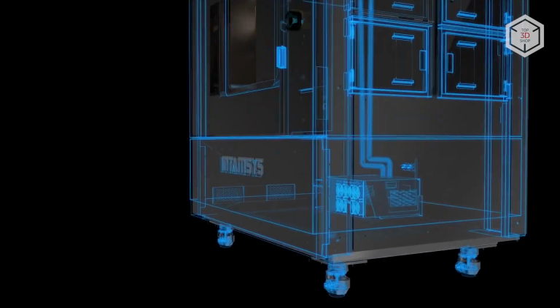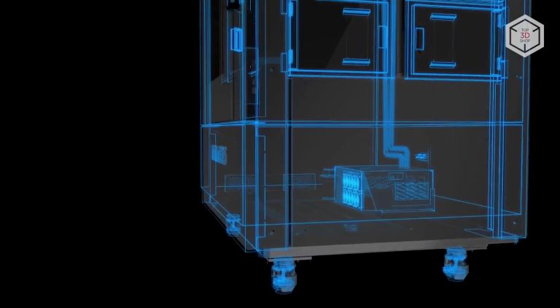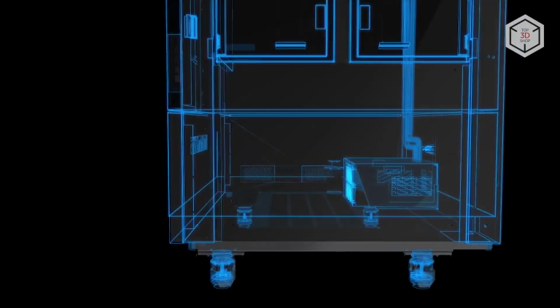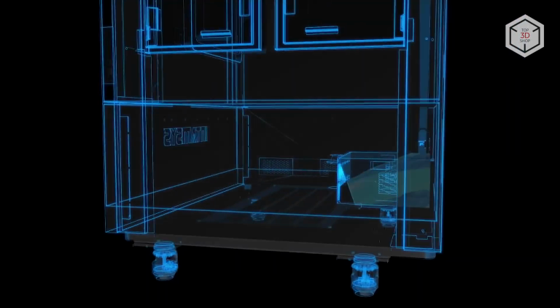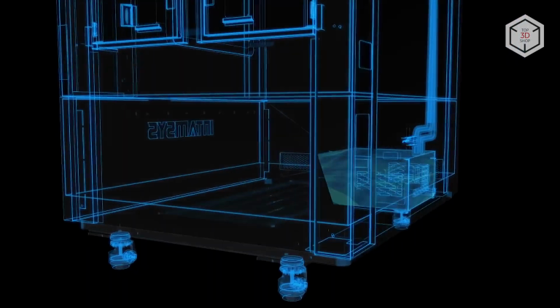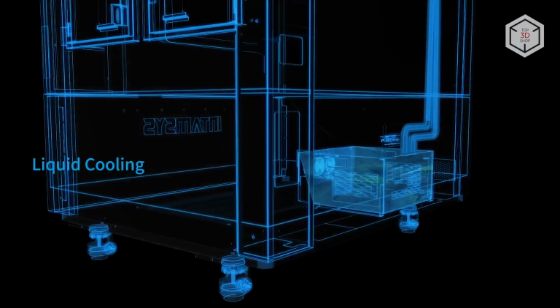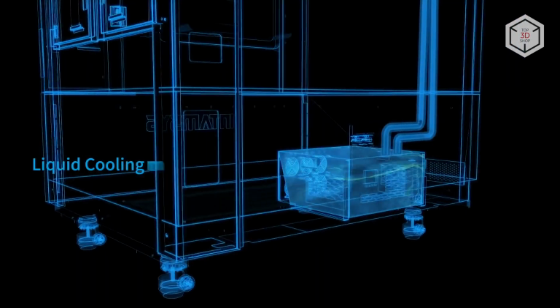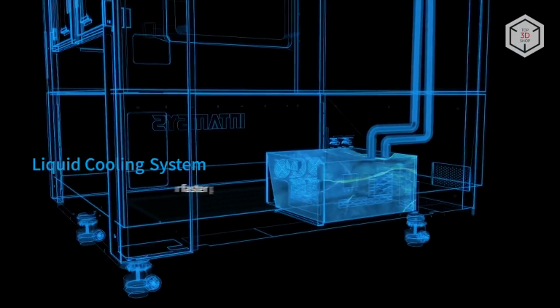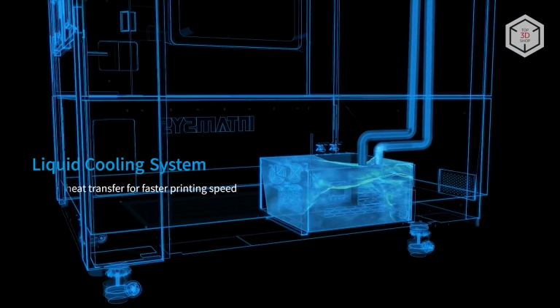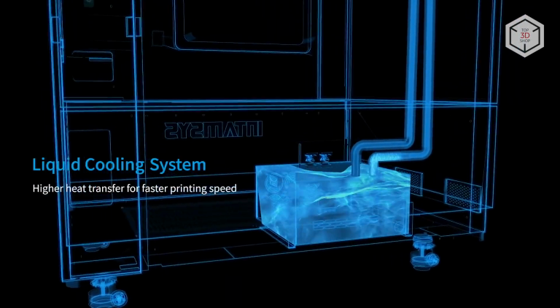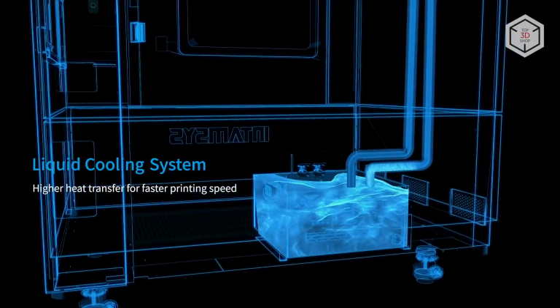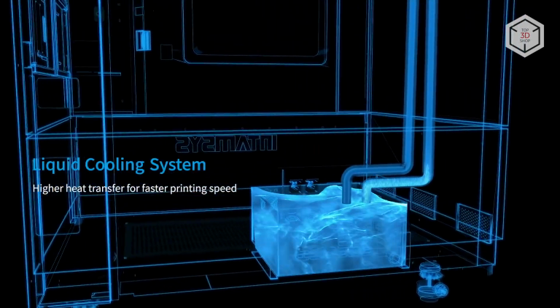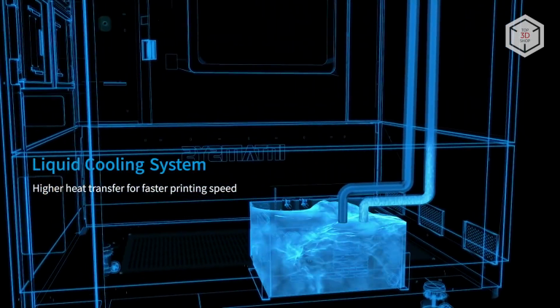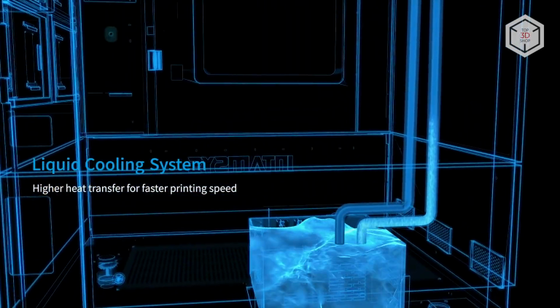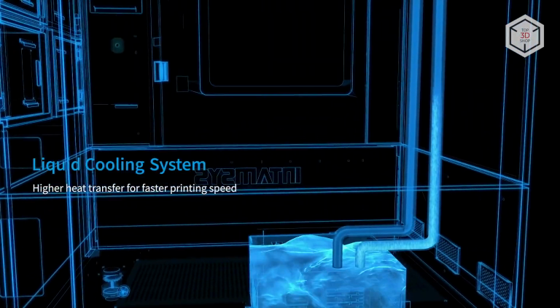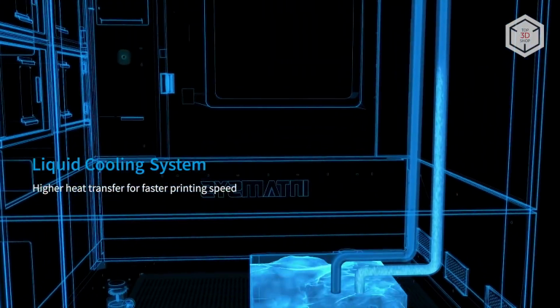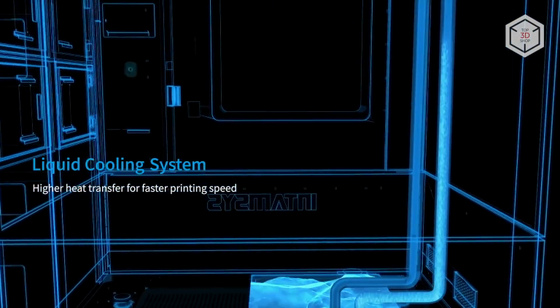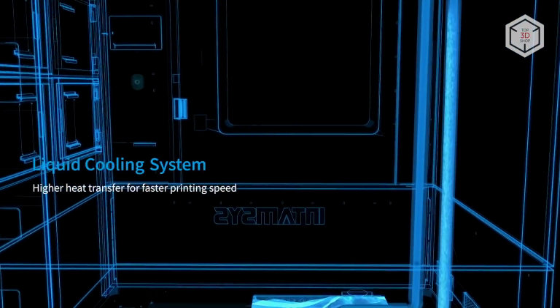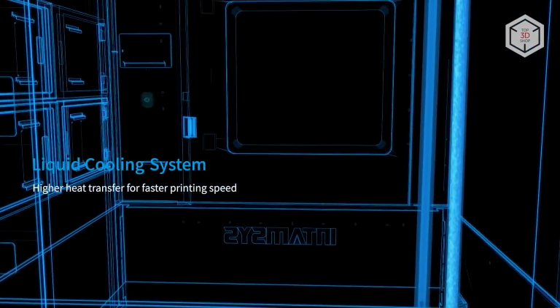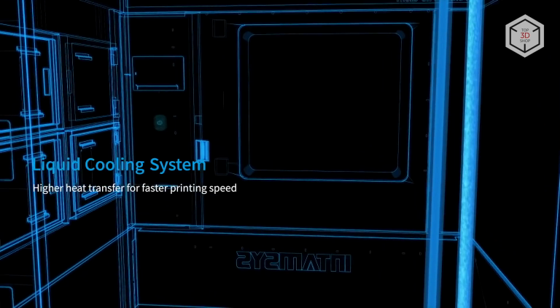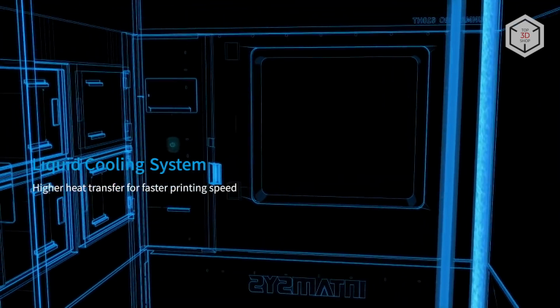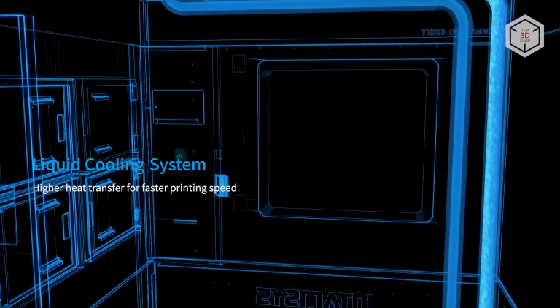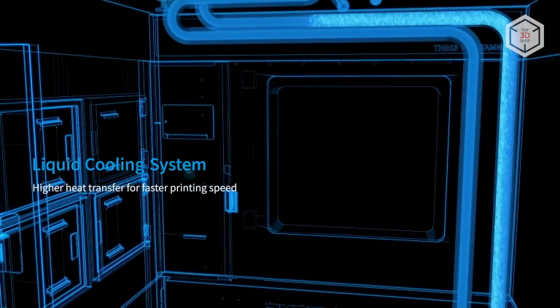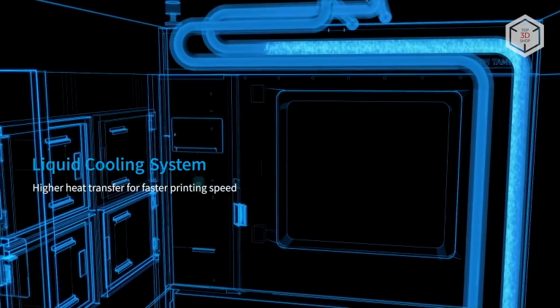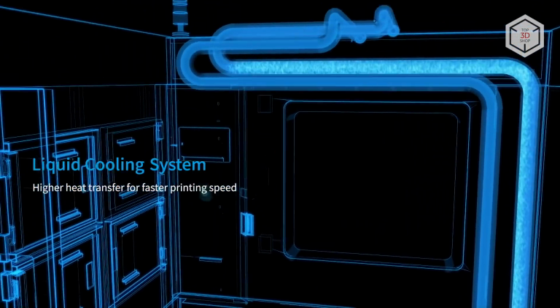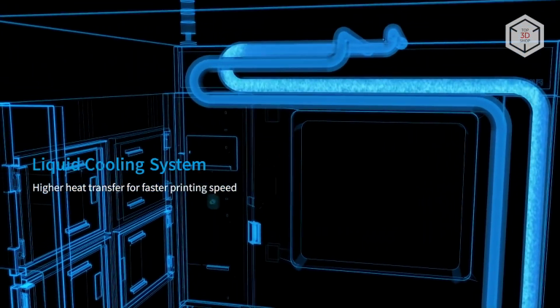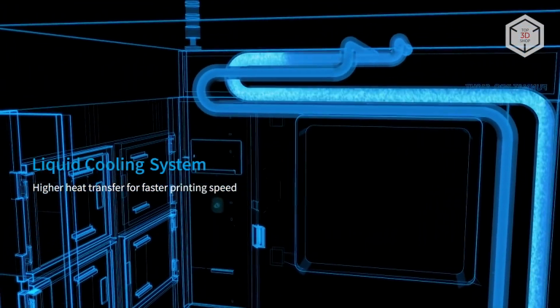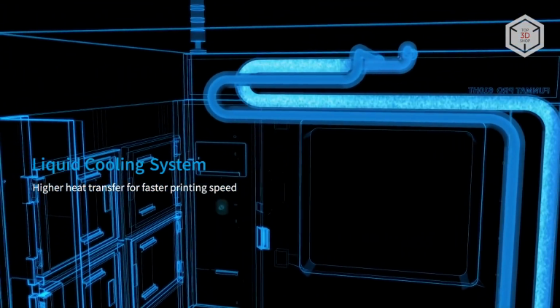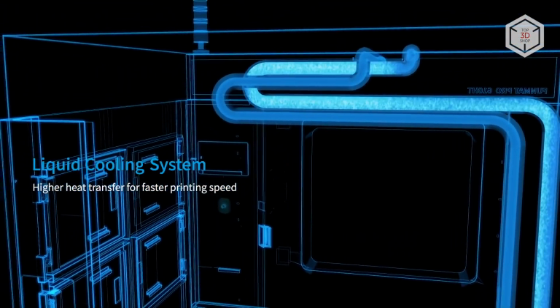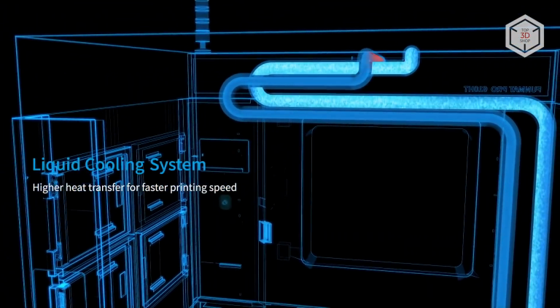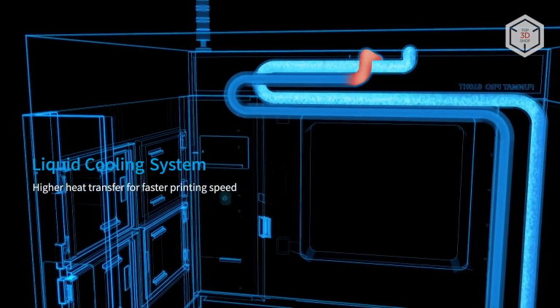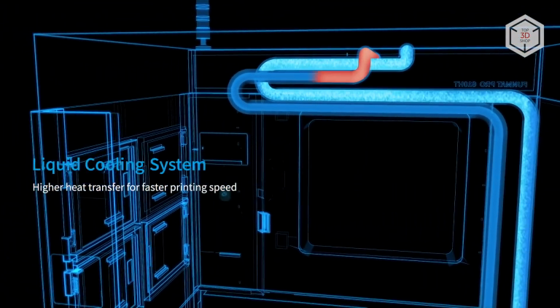Apart from that, the printer's extruder carries a liquid cooling system, which helps keep nozzles from clogging.